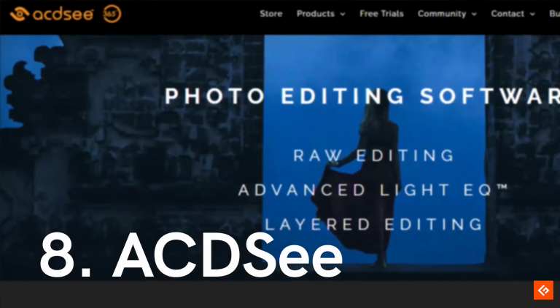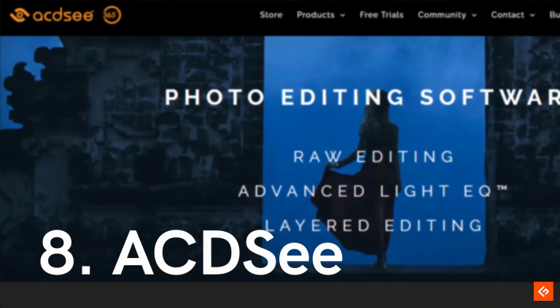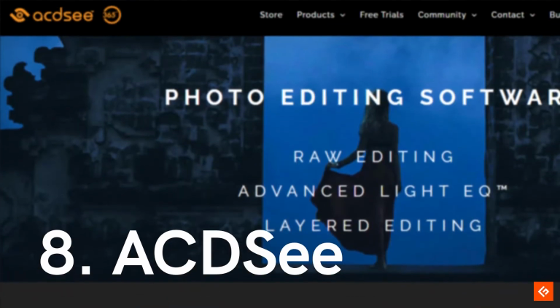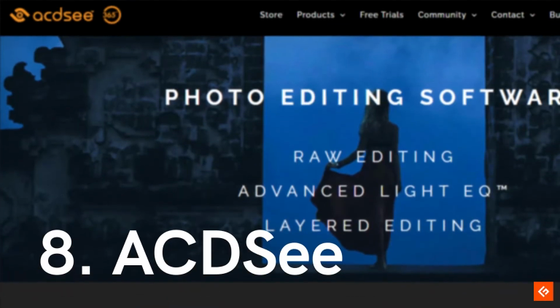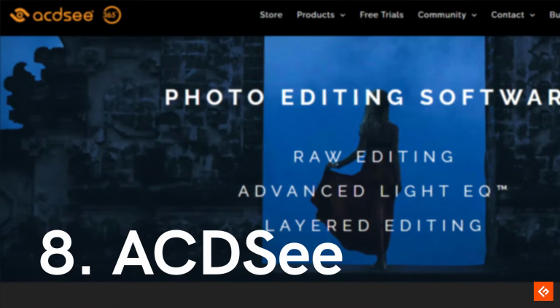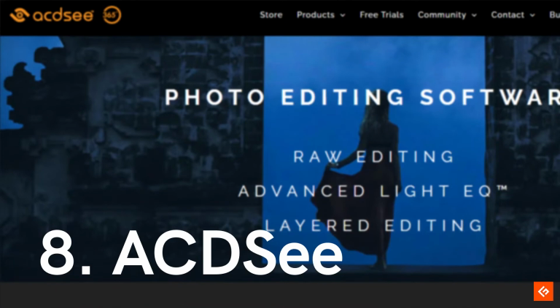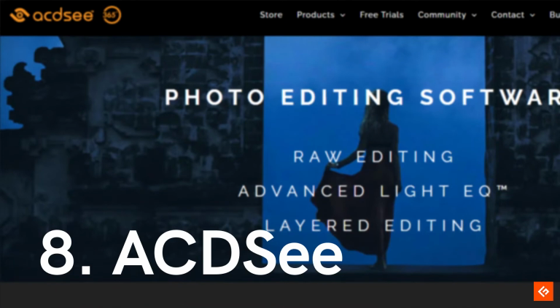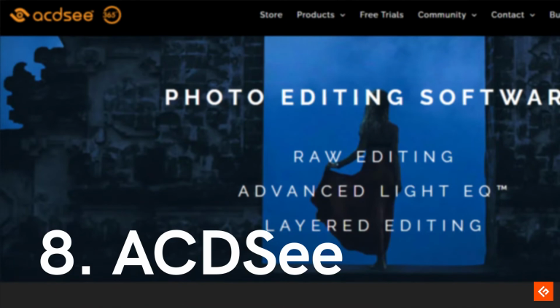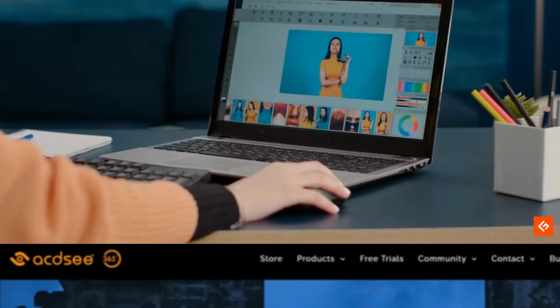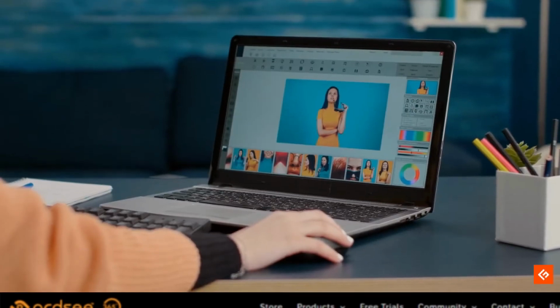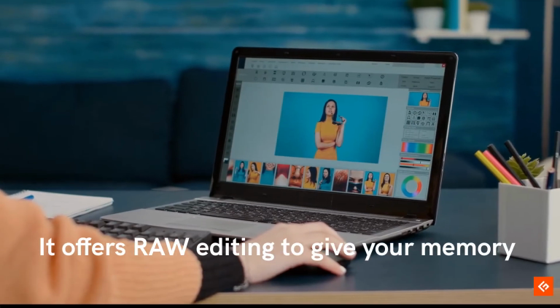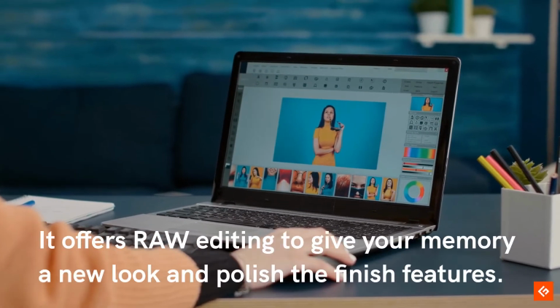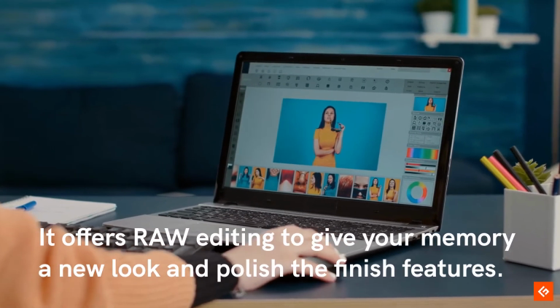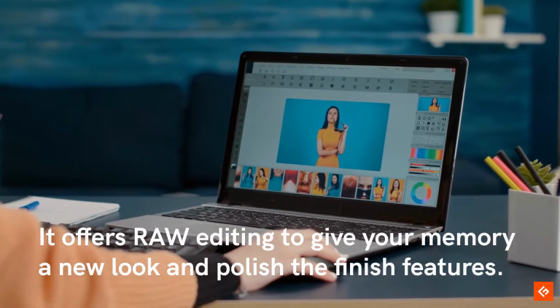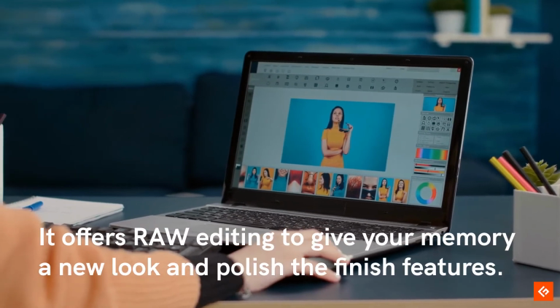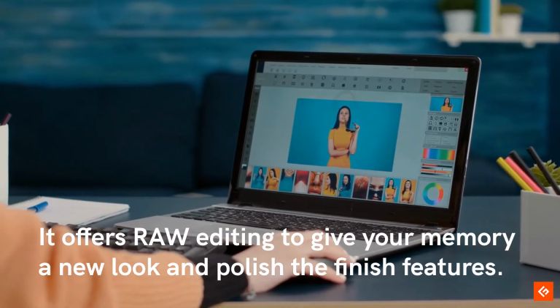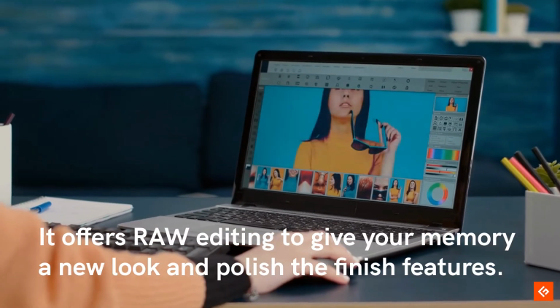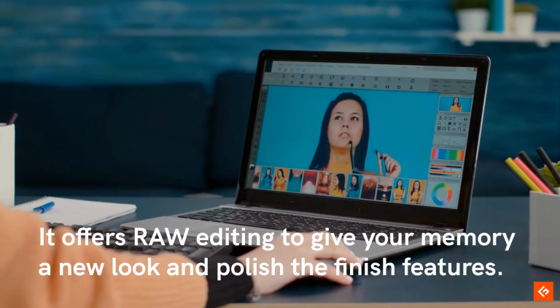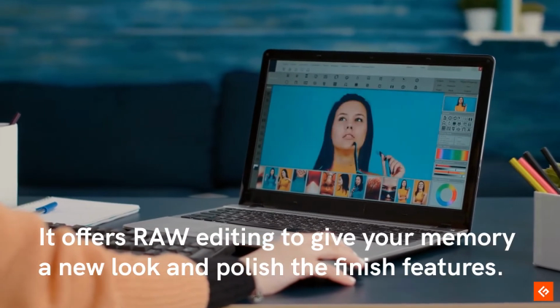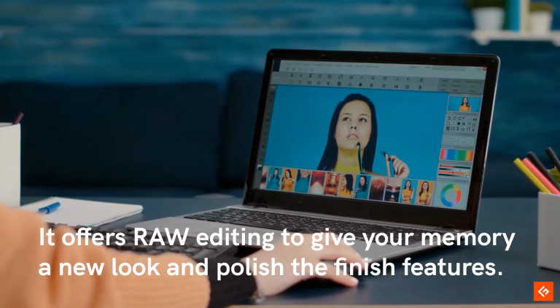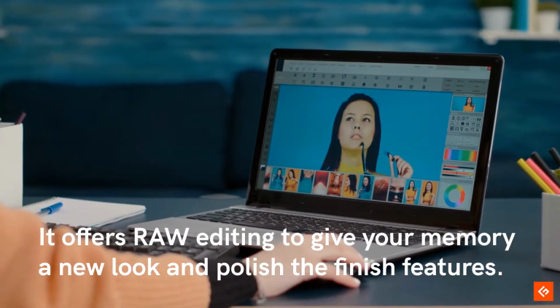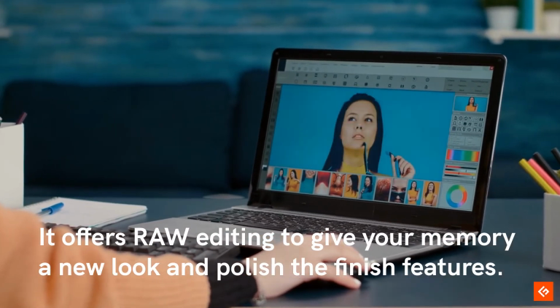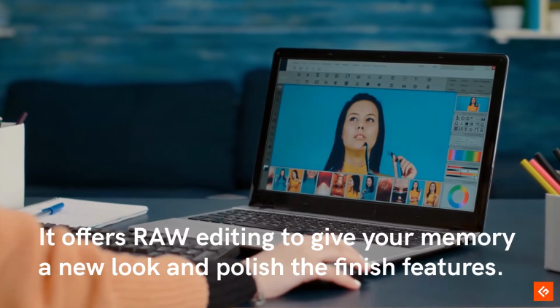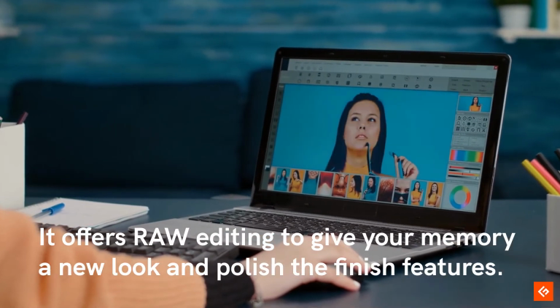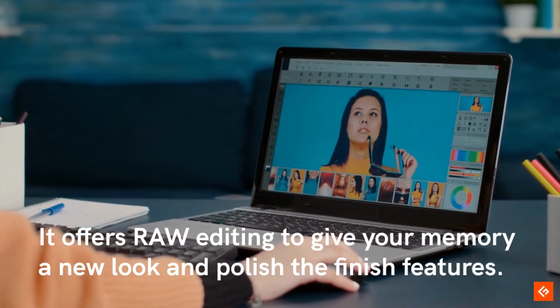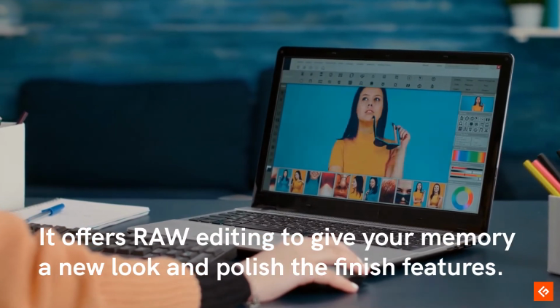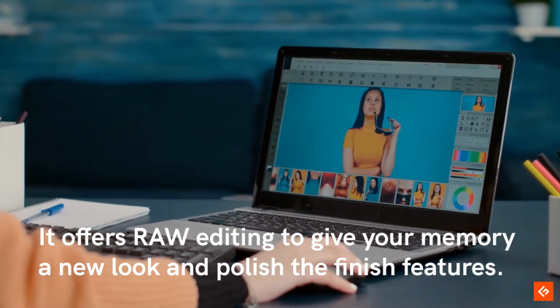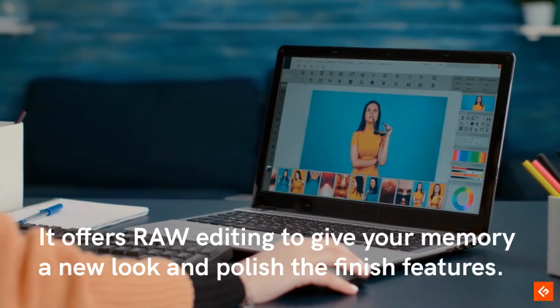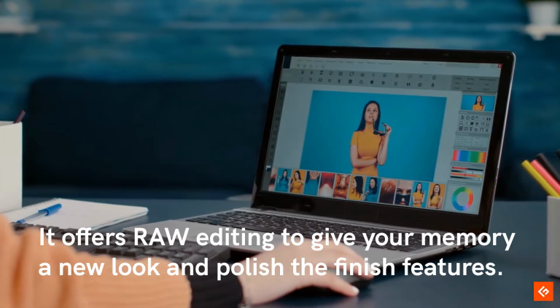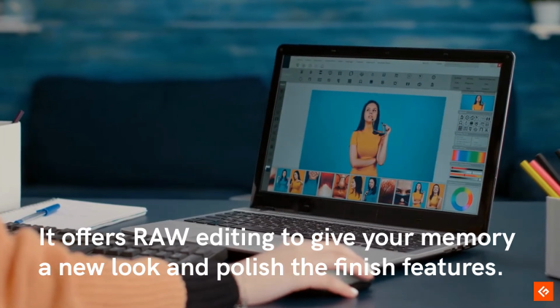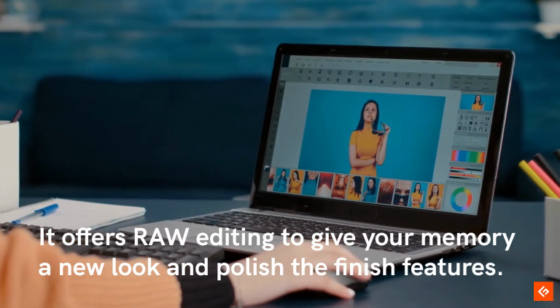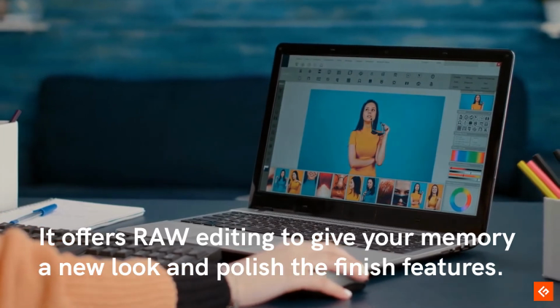8. Ecudsi. It offers raw editing to give your memory a new look and polish the finished features.